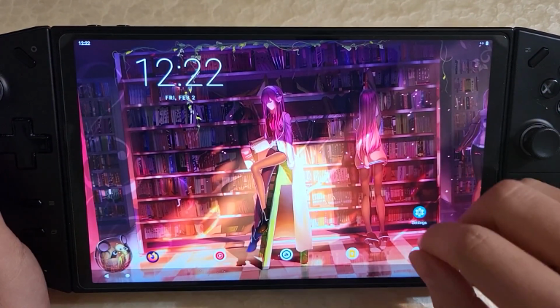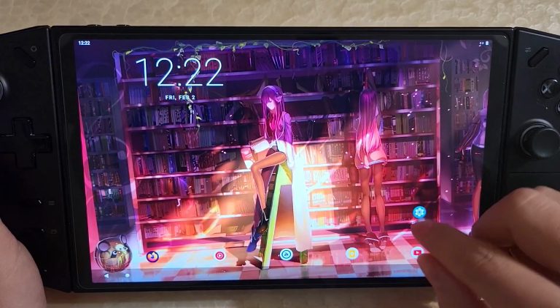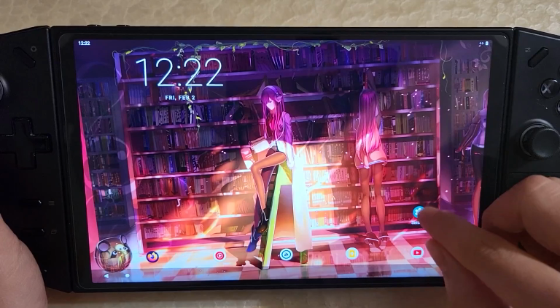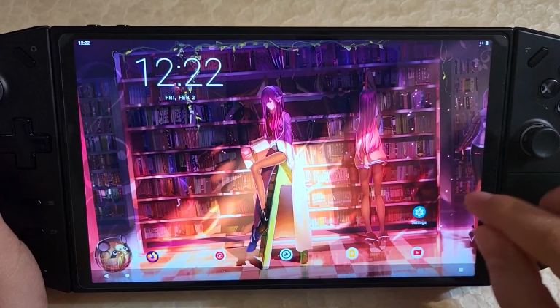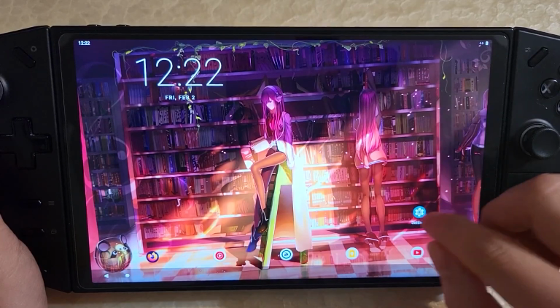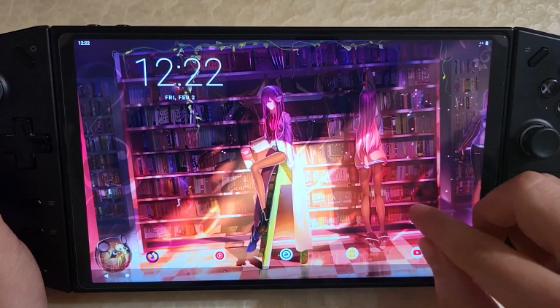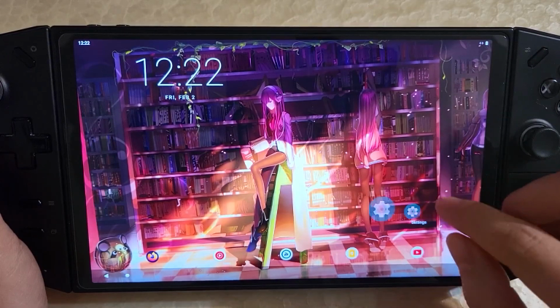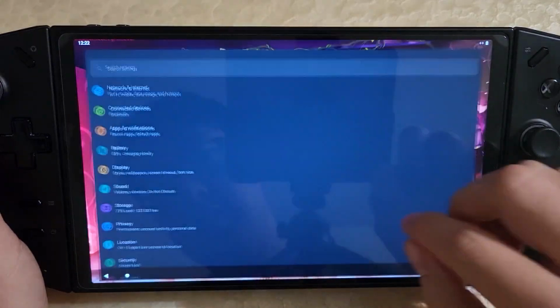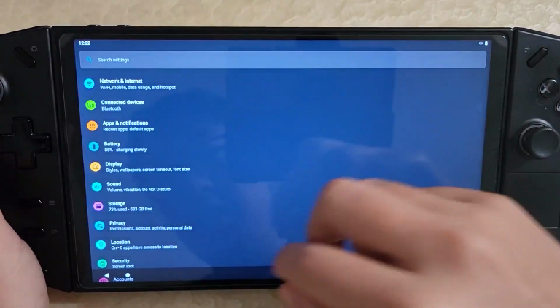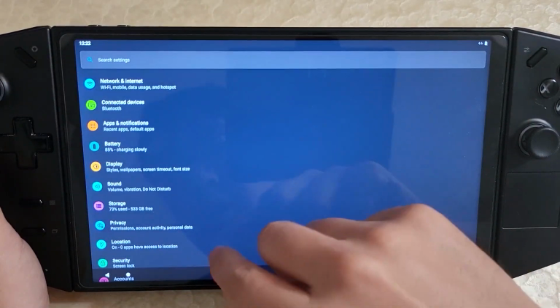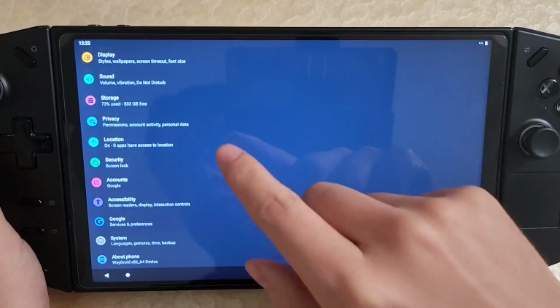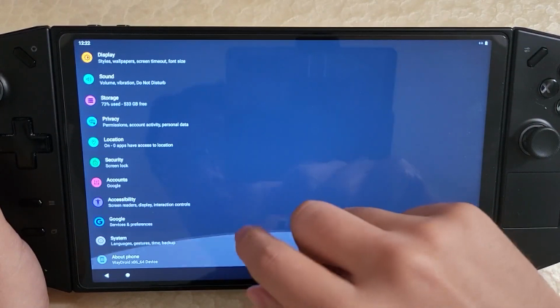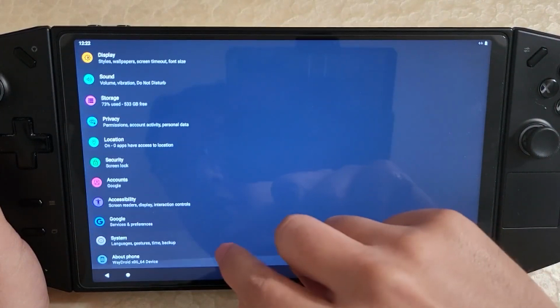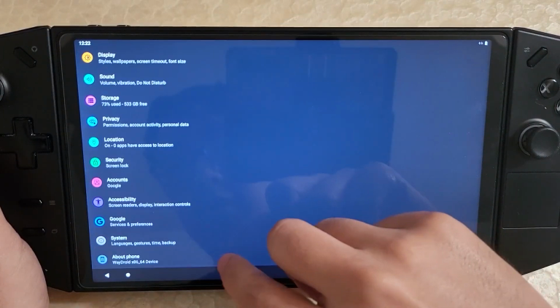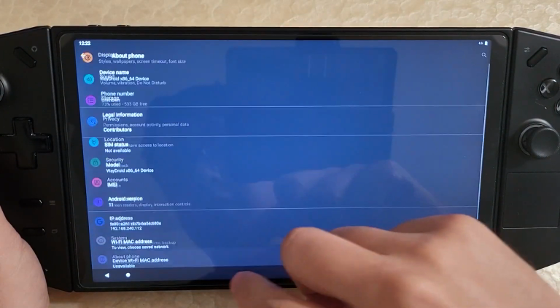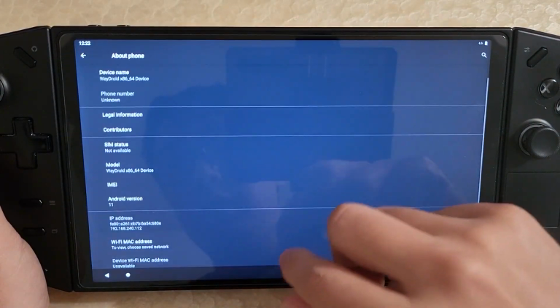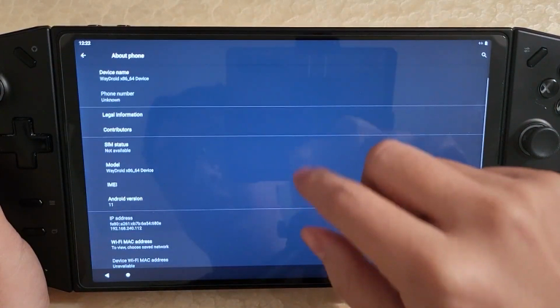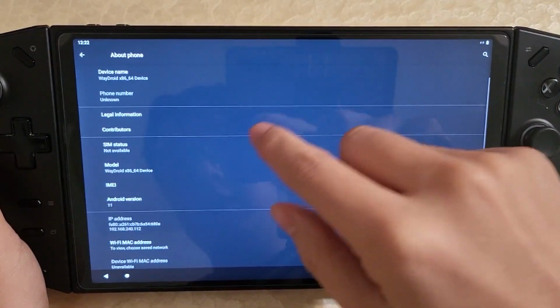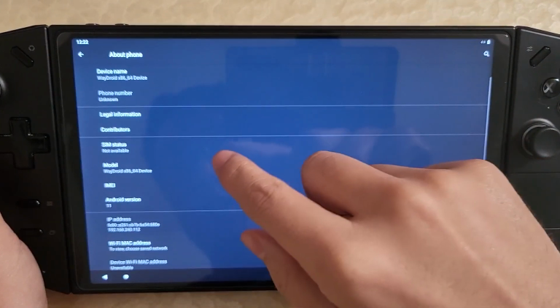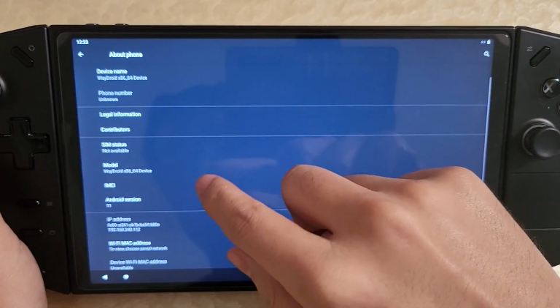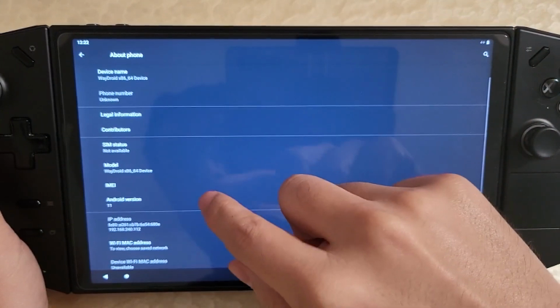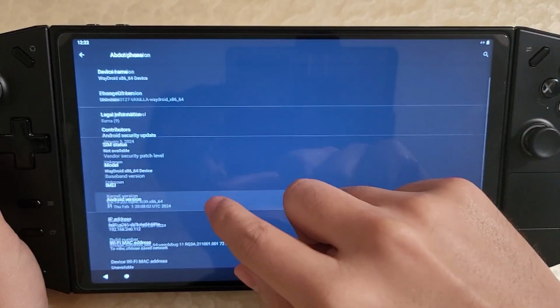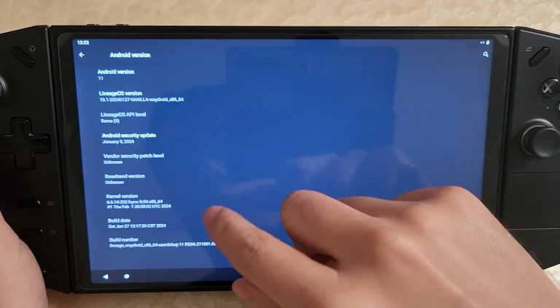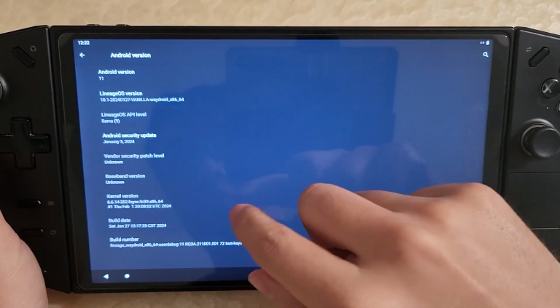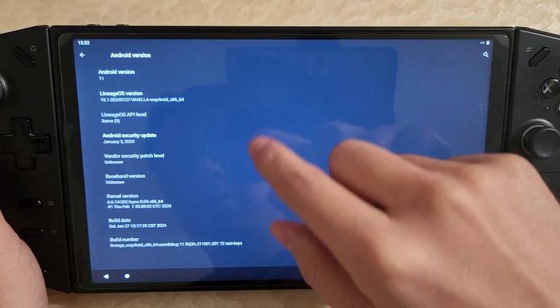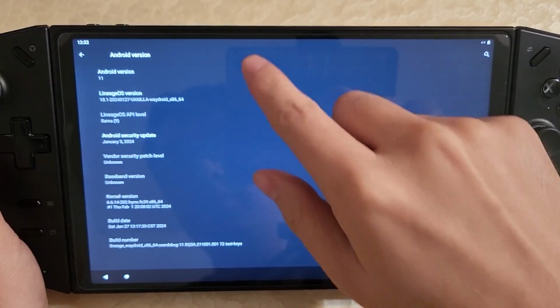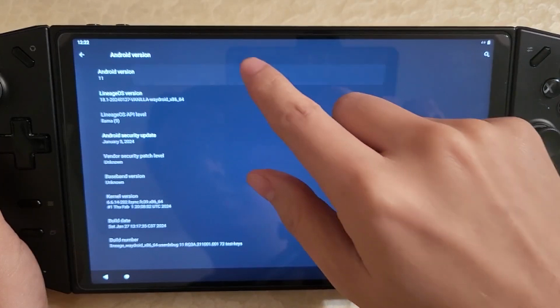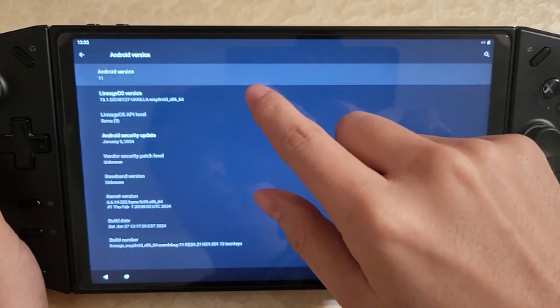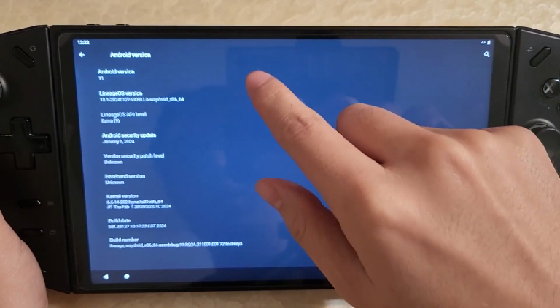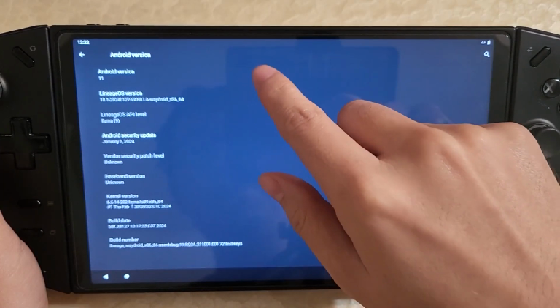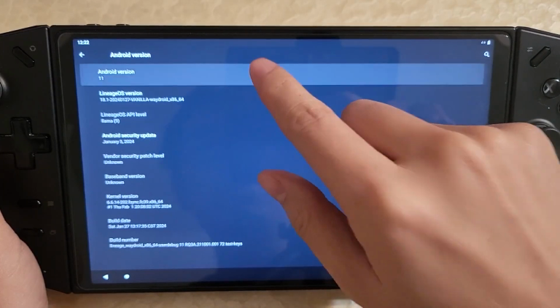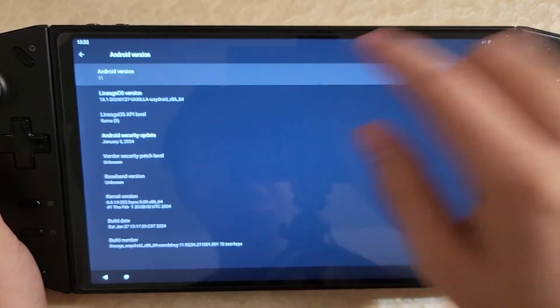But if we go into Settings and go into About, you can see that this is Android 11.